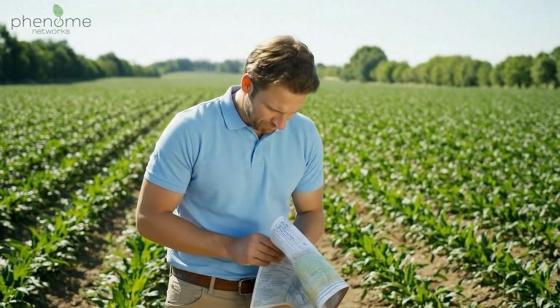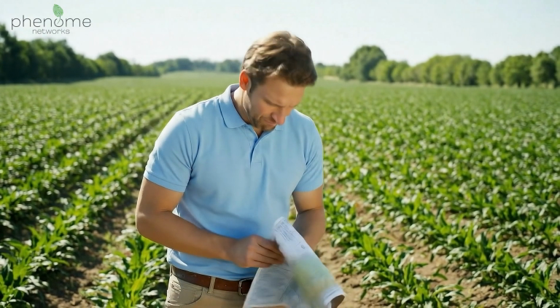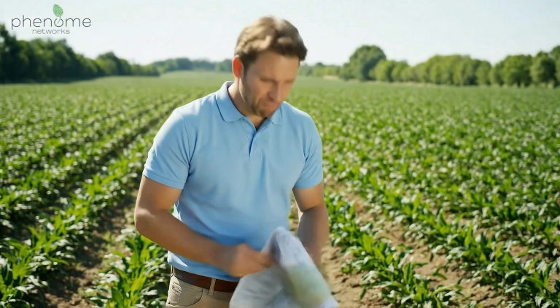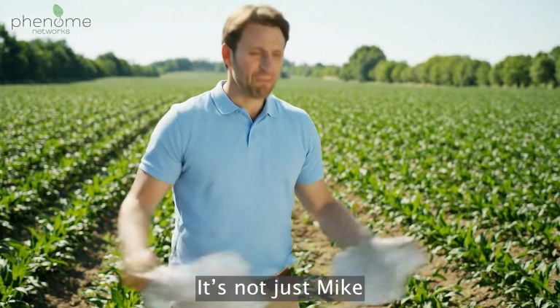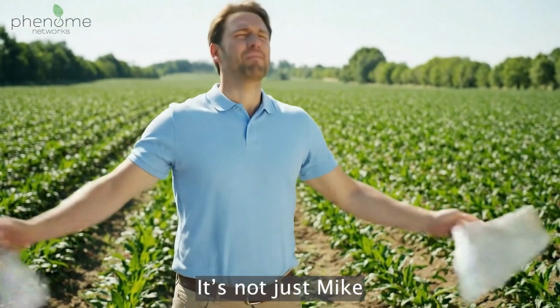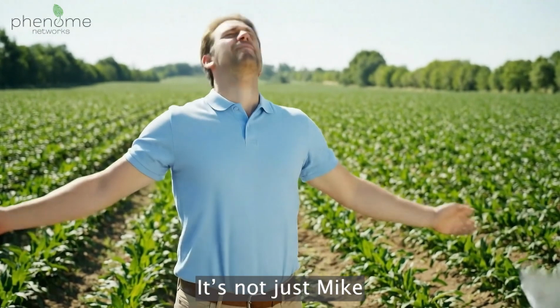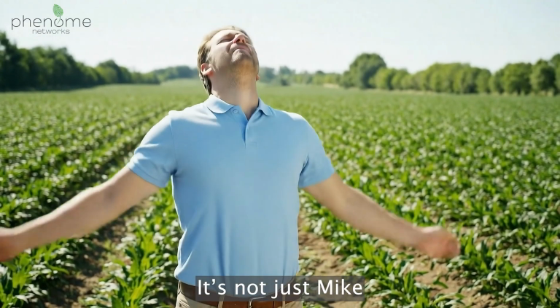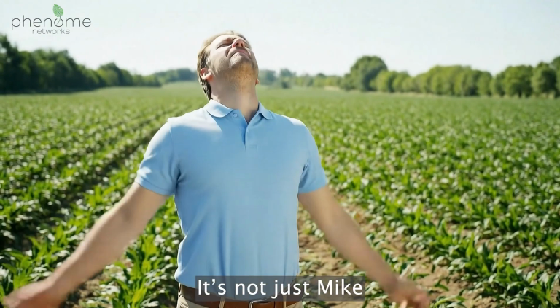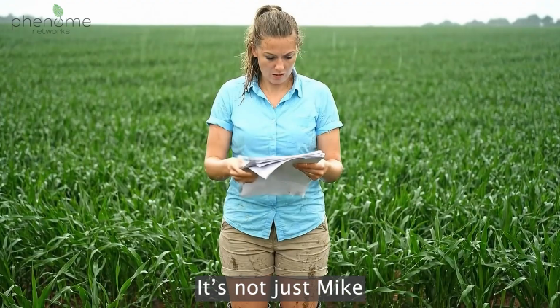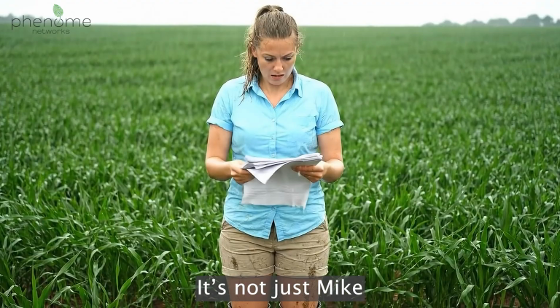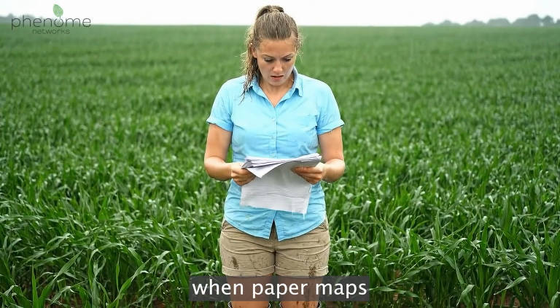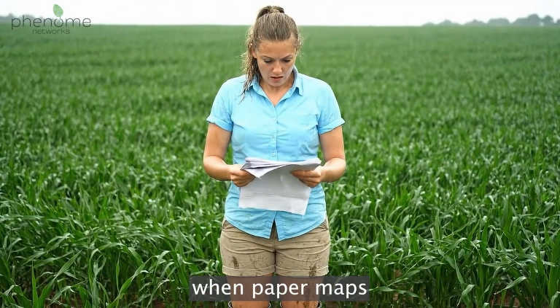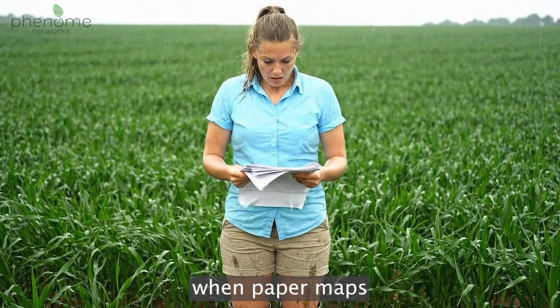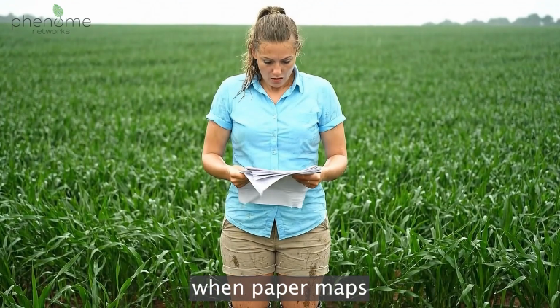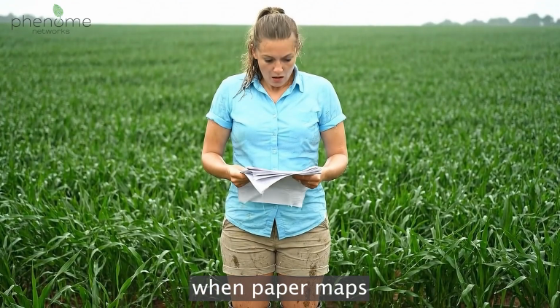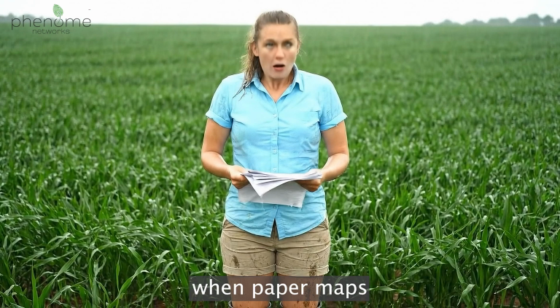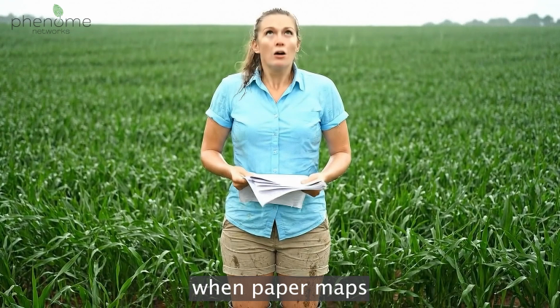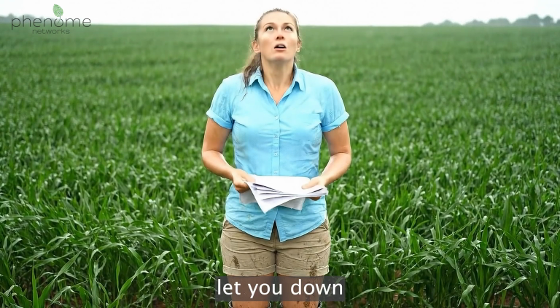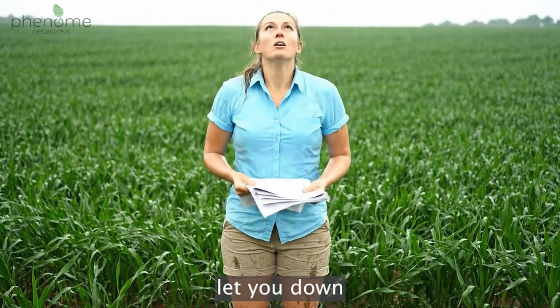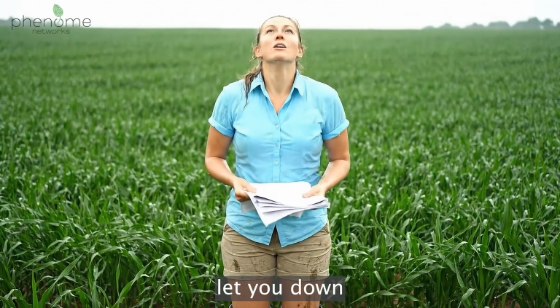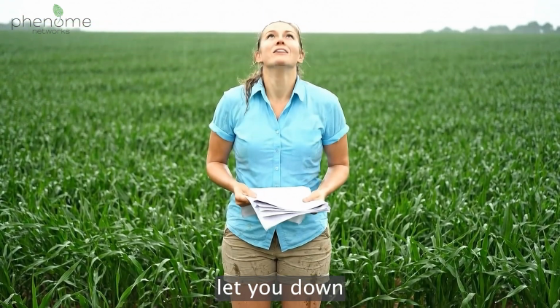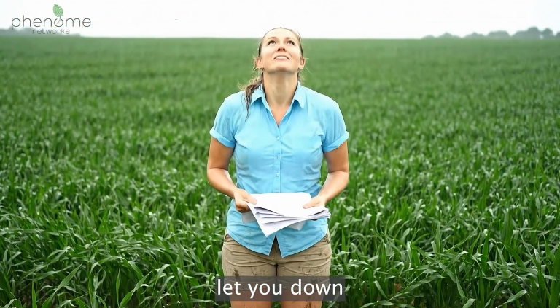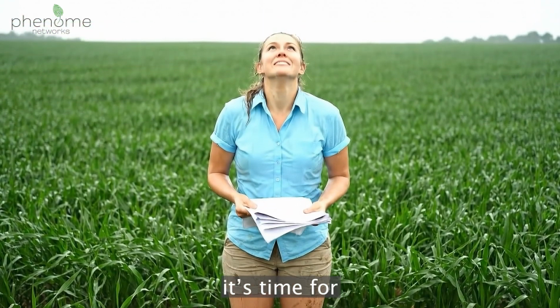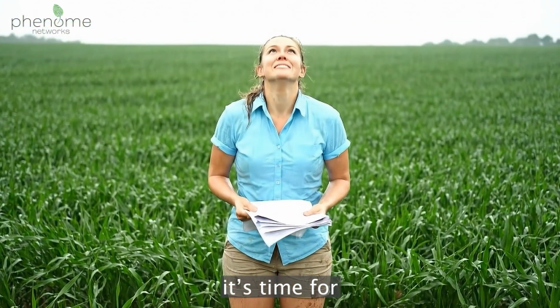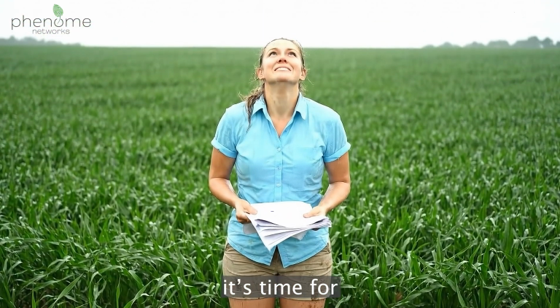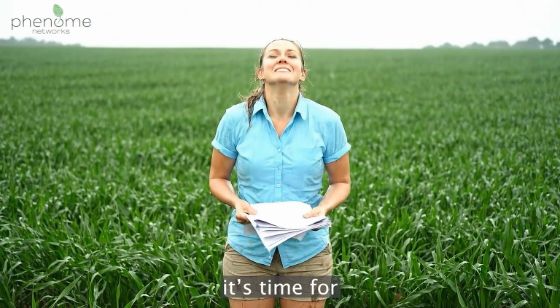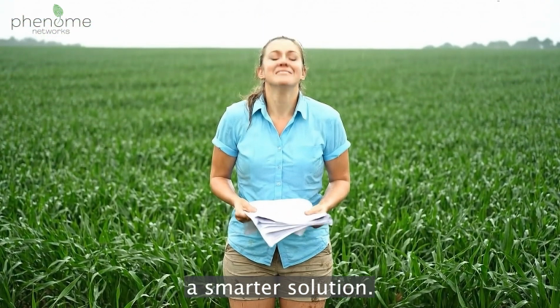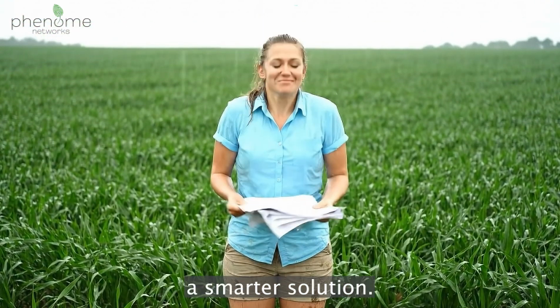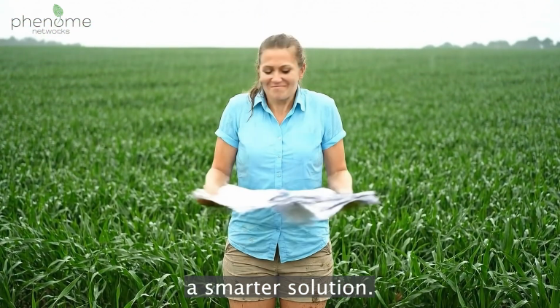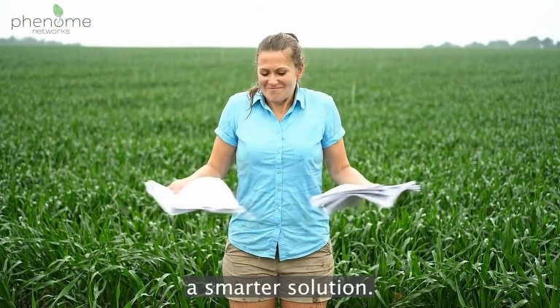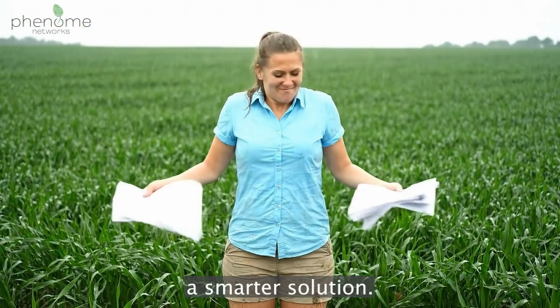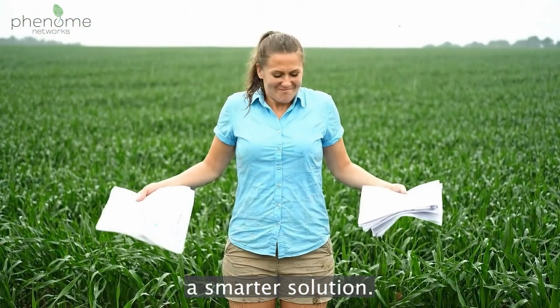It's not just Mike. When paper maps let you down, it's time for a smarter solution.